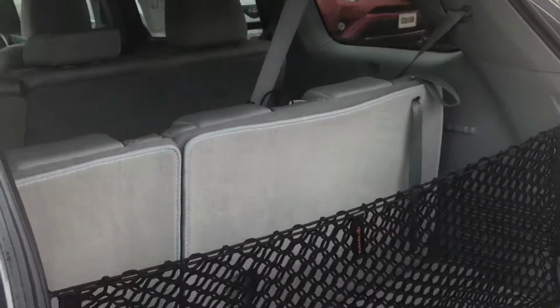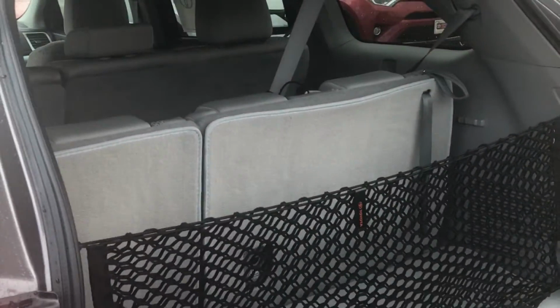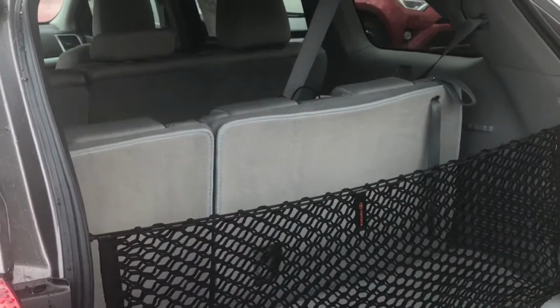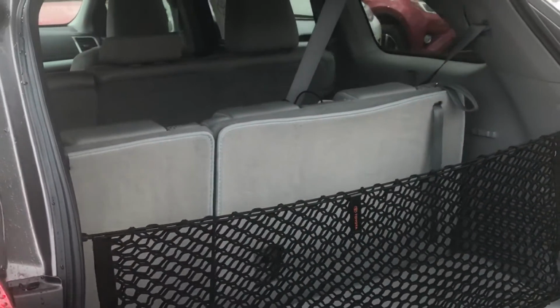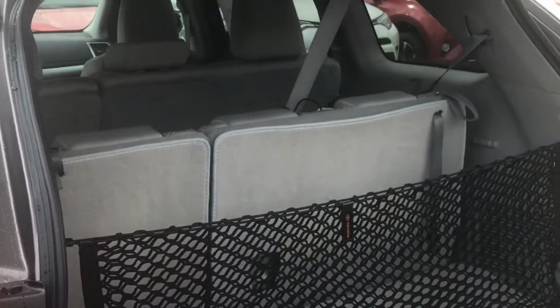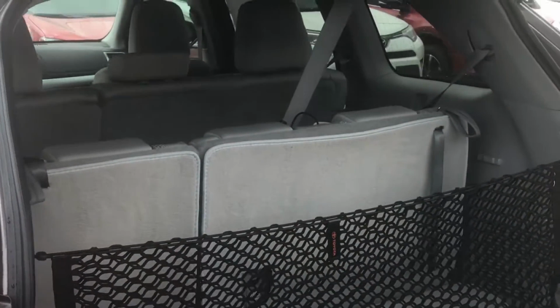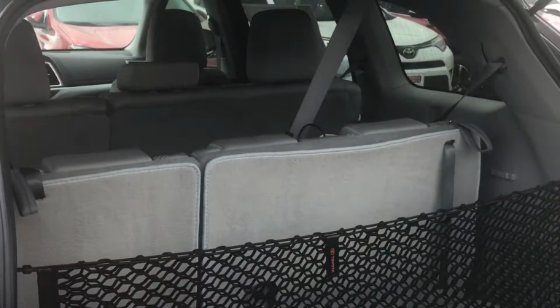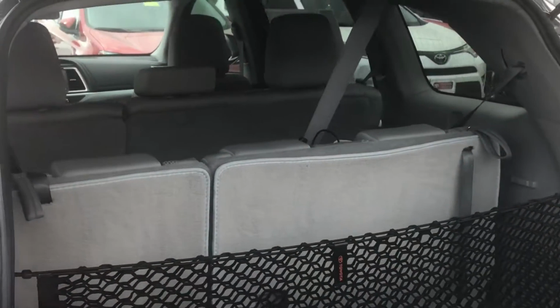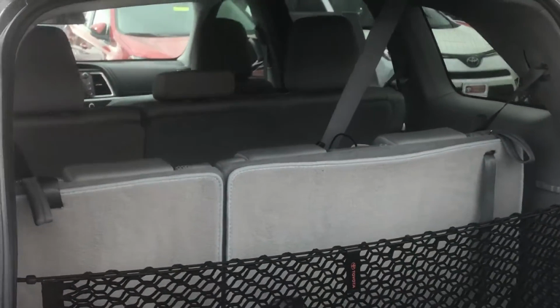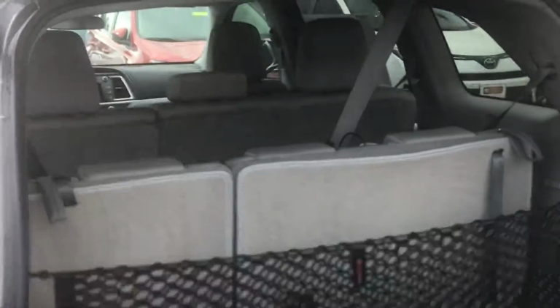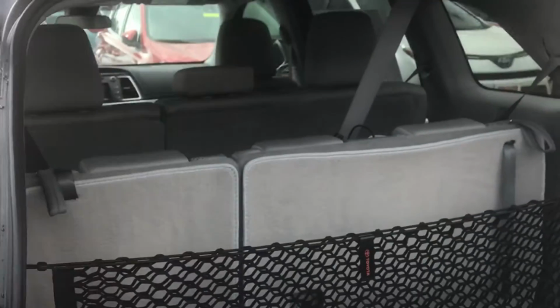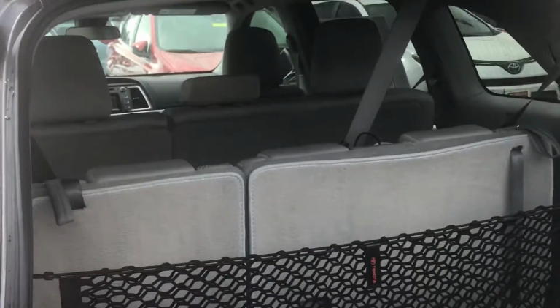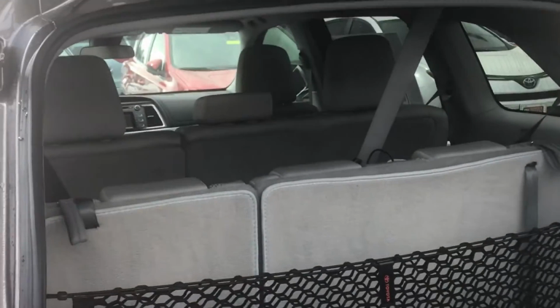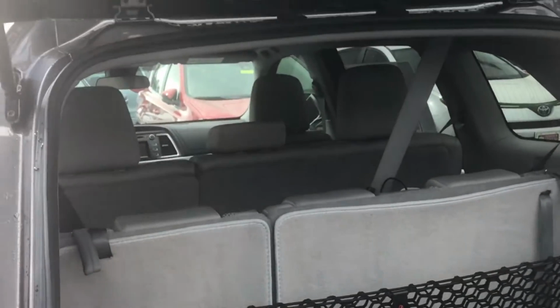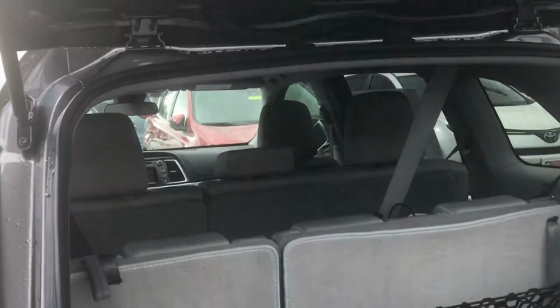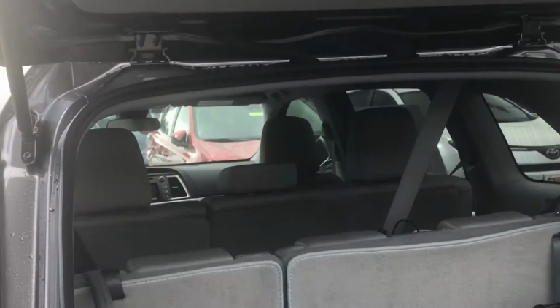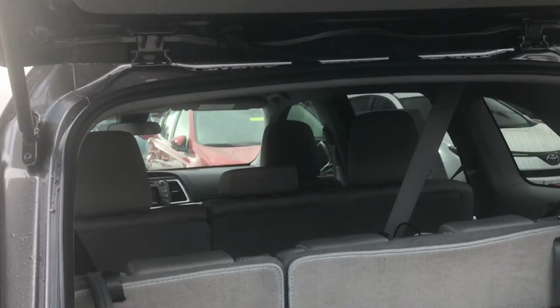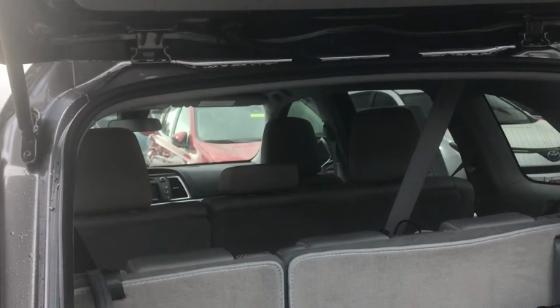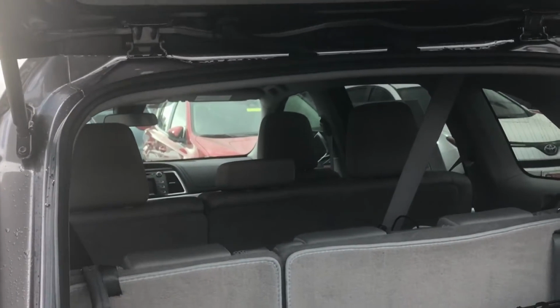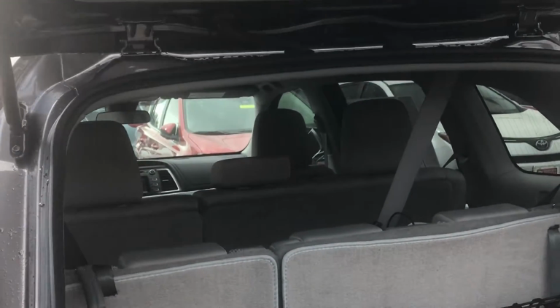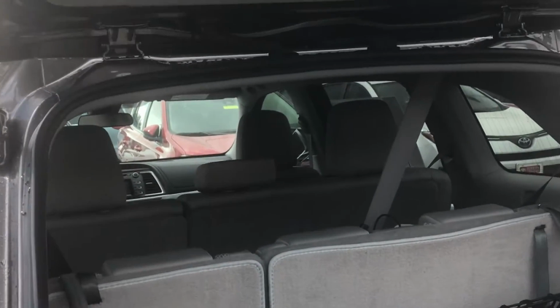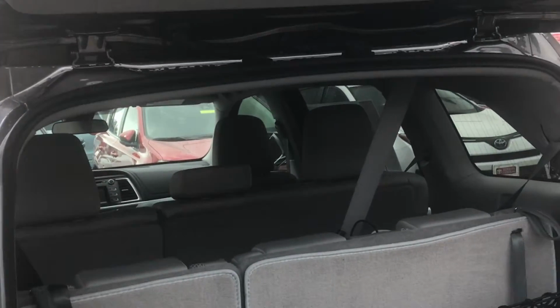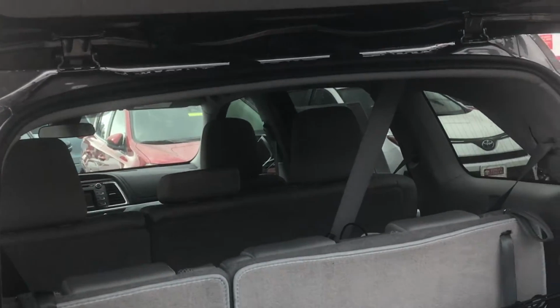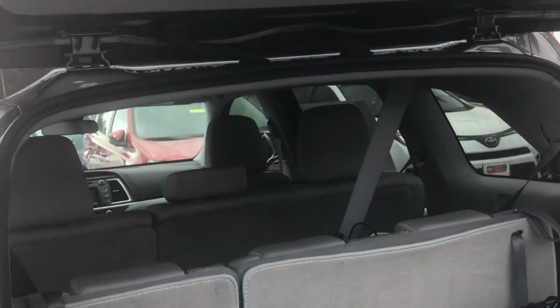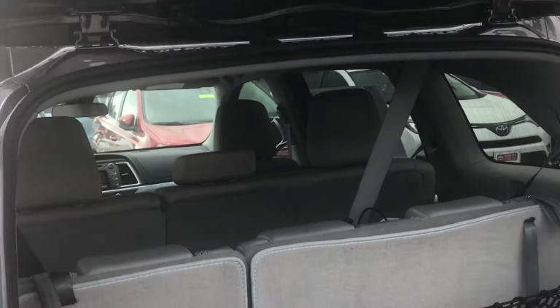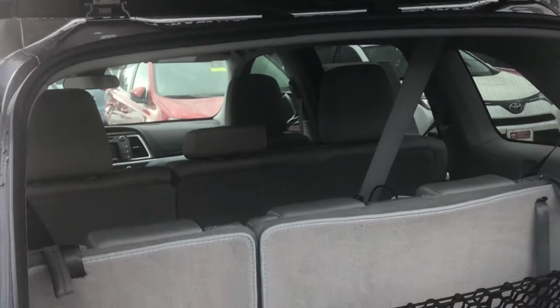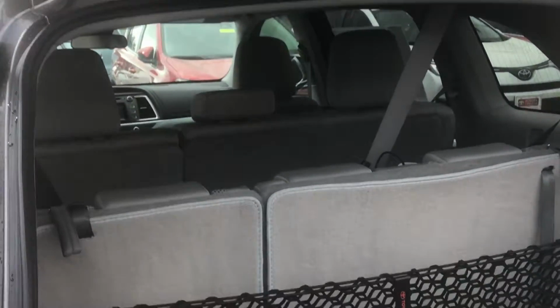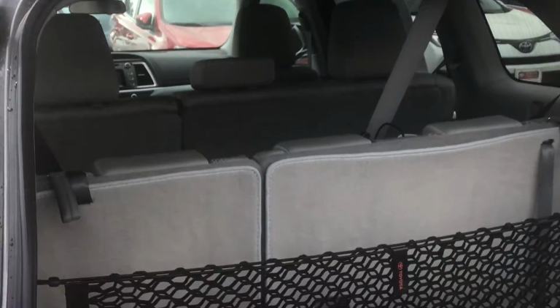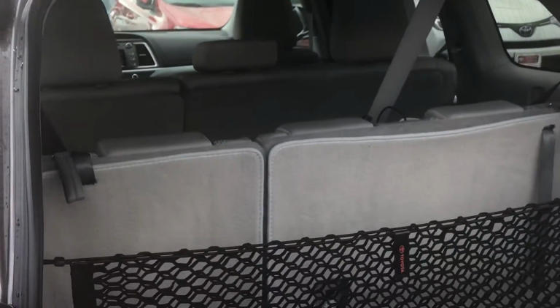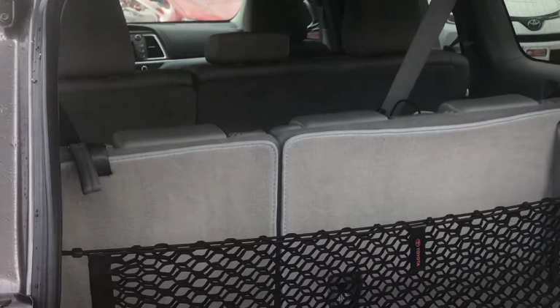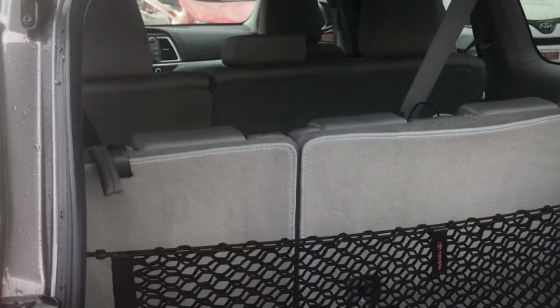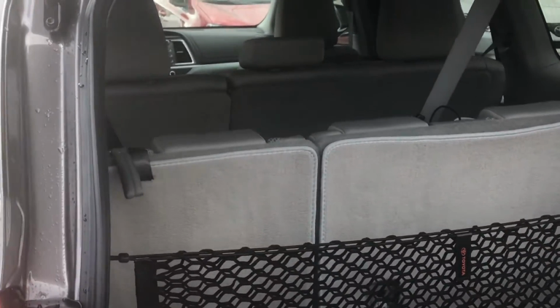It does have a third row seat, but you can lay that down completely flat — like it's not even there — when you don't need it.